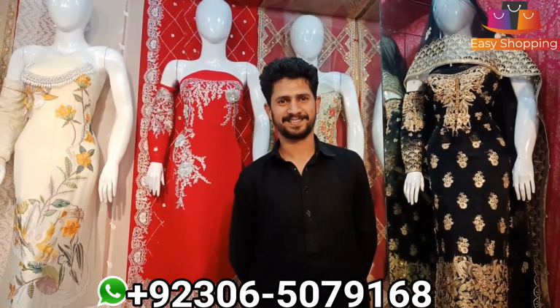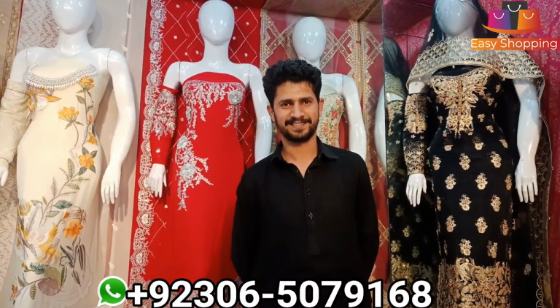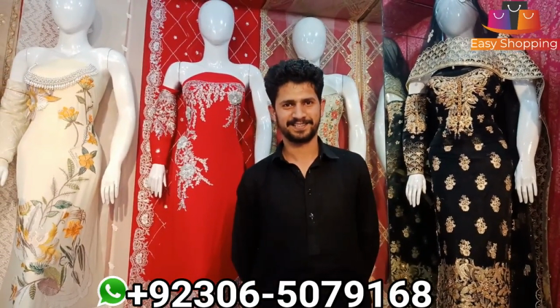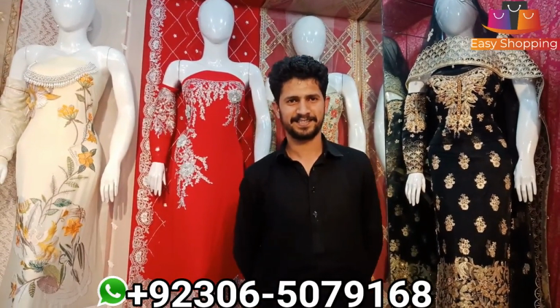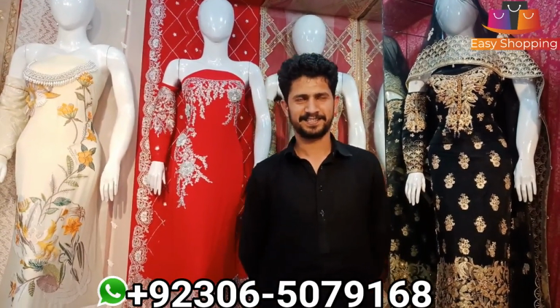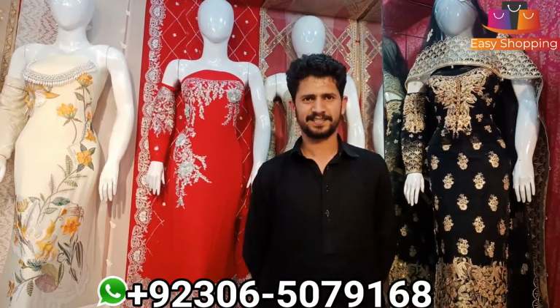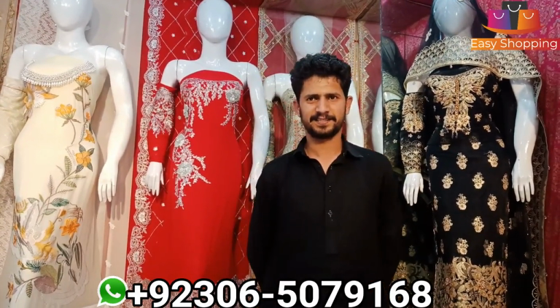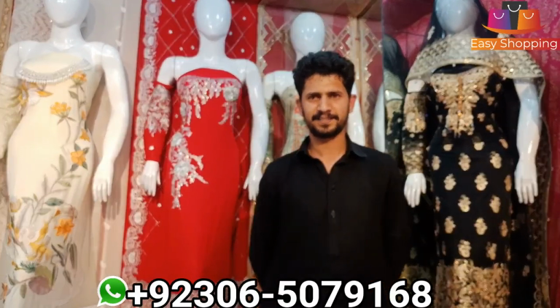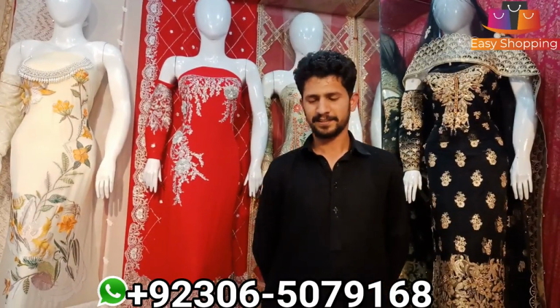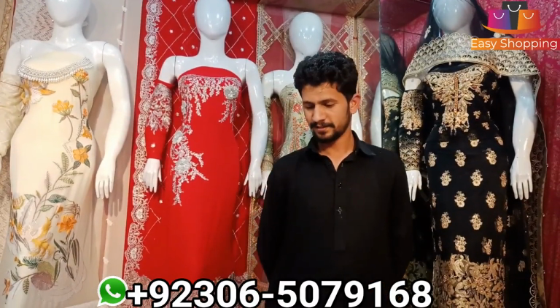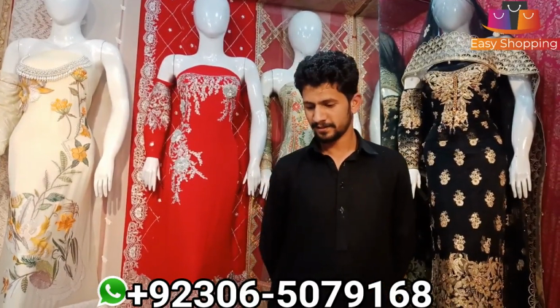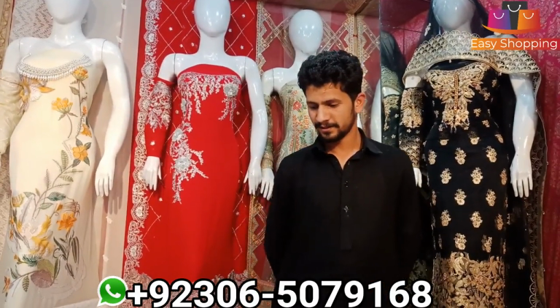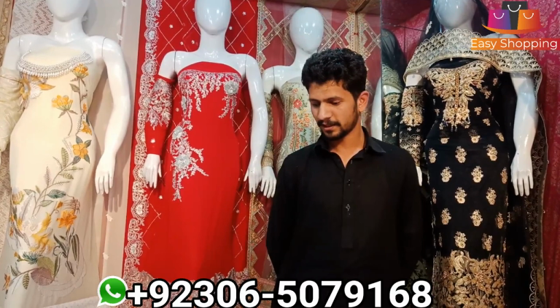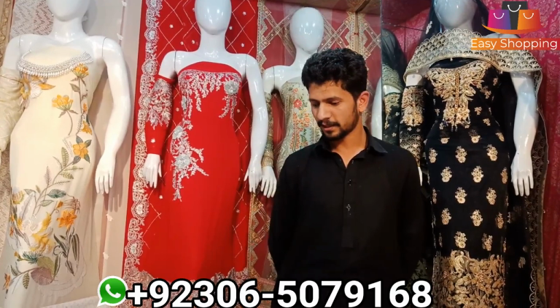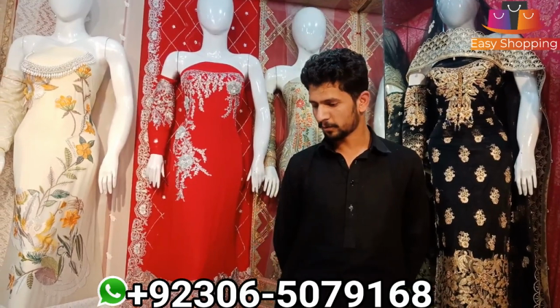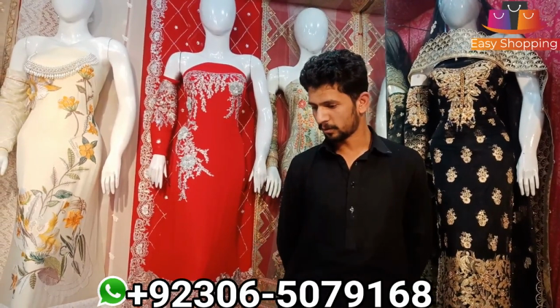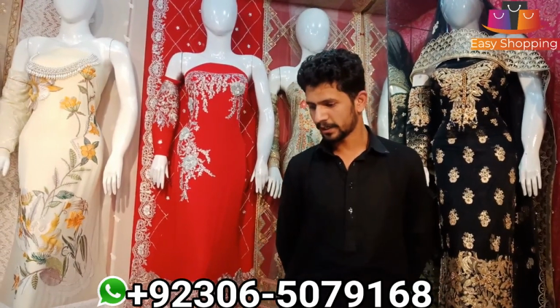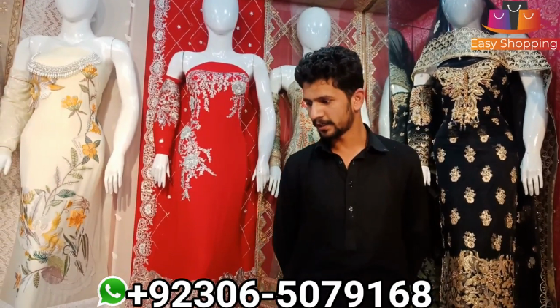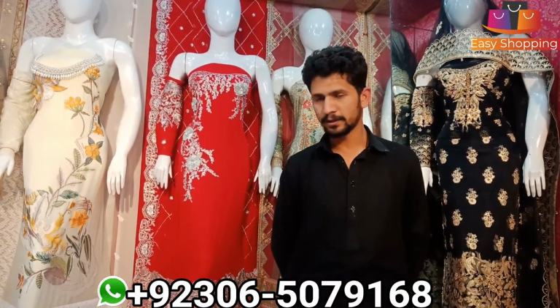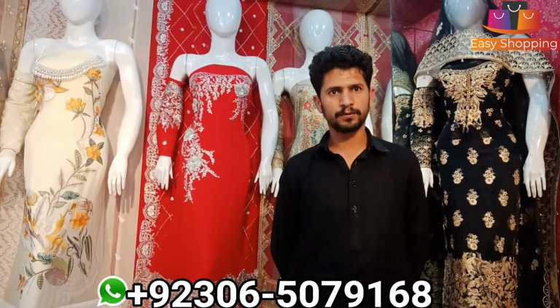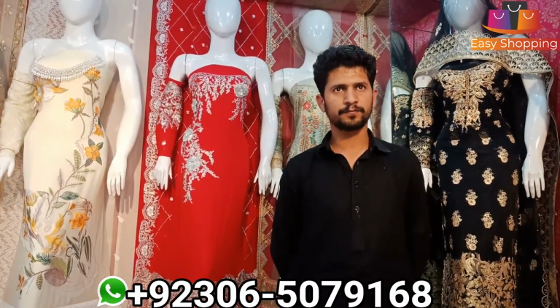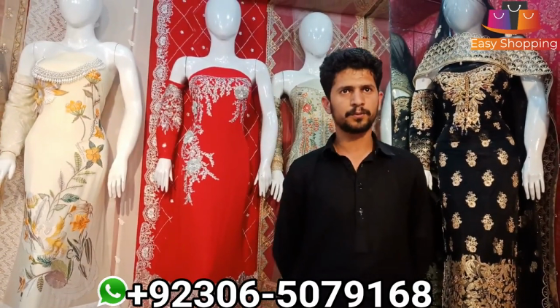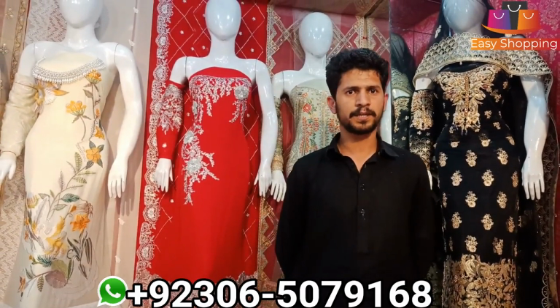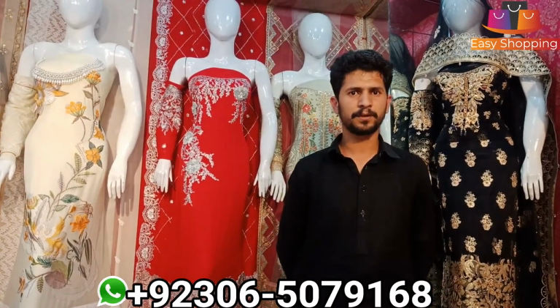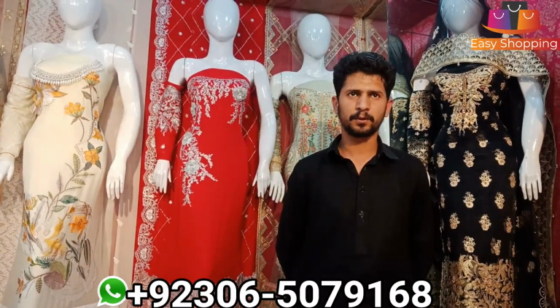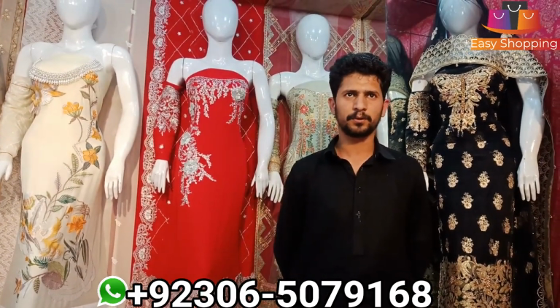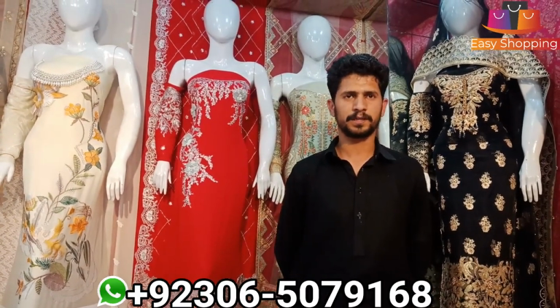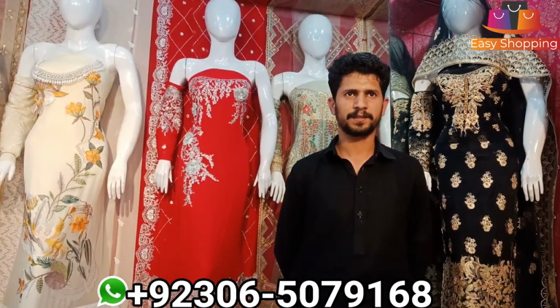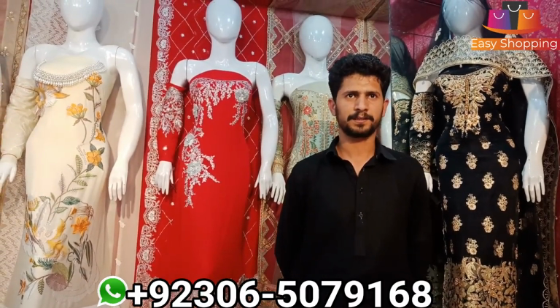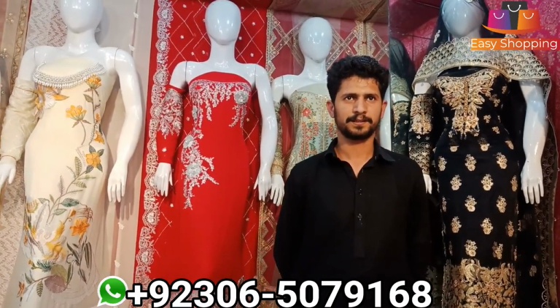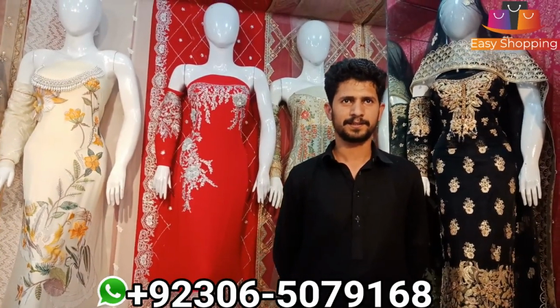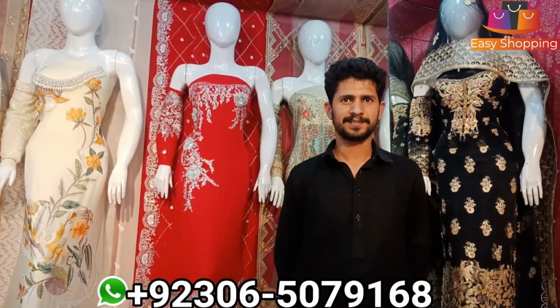Anies, what kind of variety do you have? Sir, I'll show you a lawn article in Shafoon Dupatte and Lawn Dupatte. Okay, let's see.